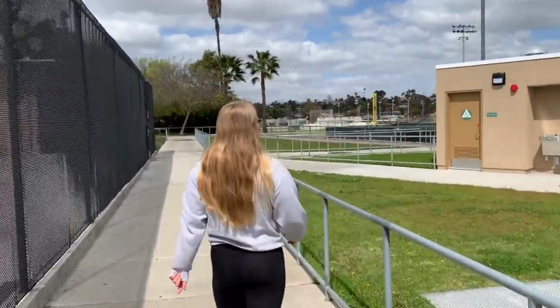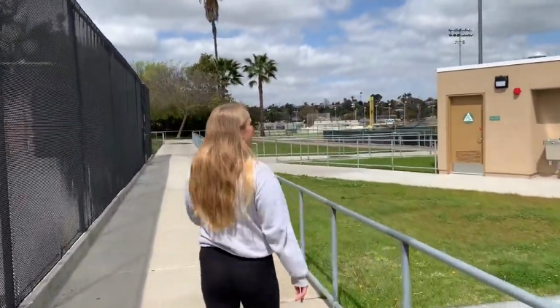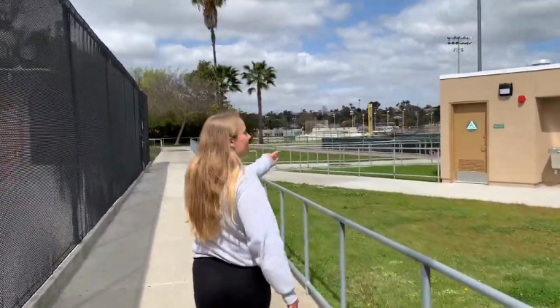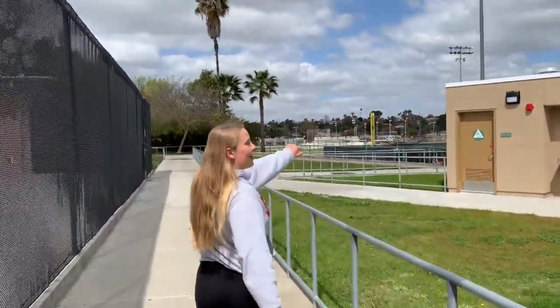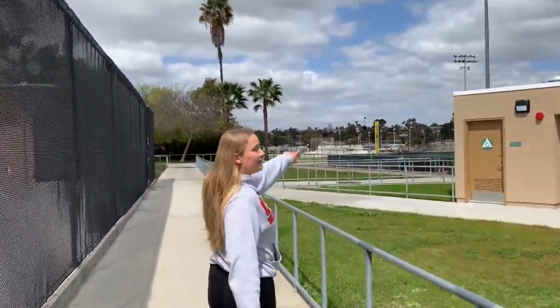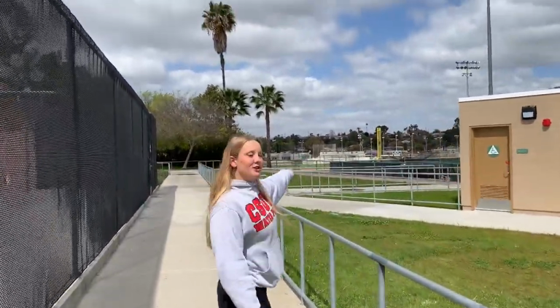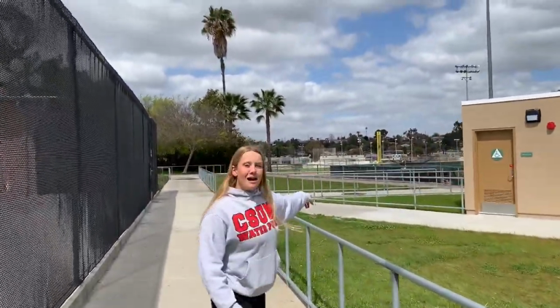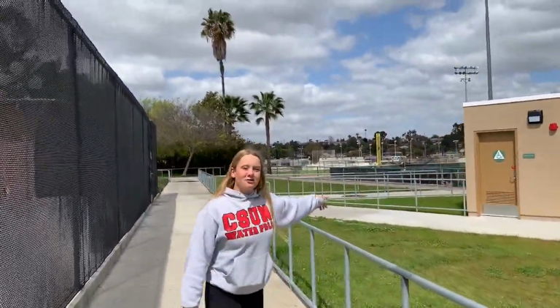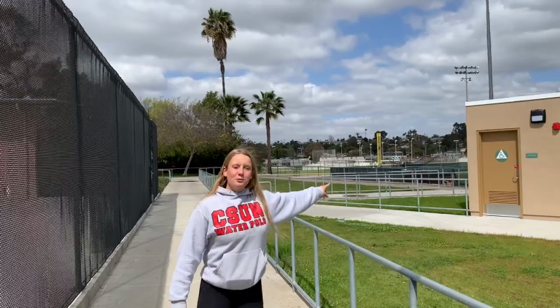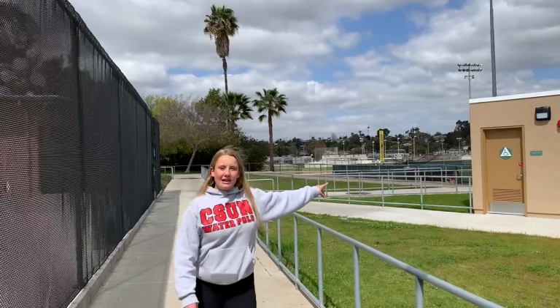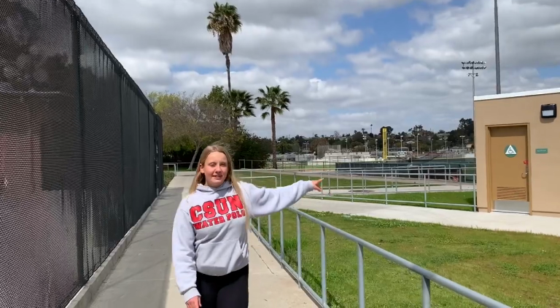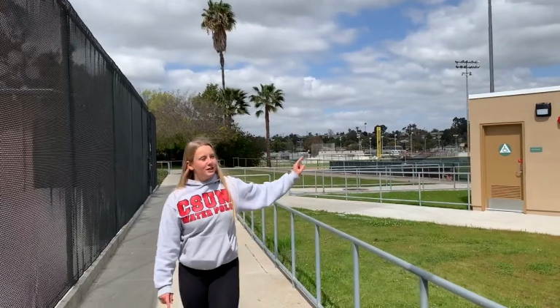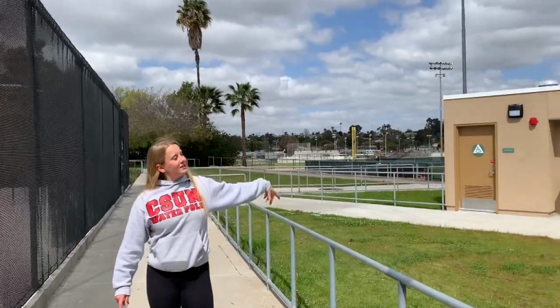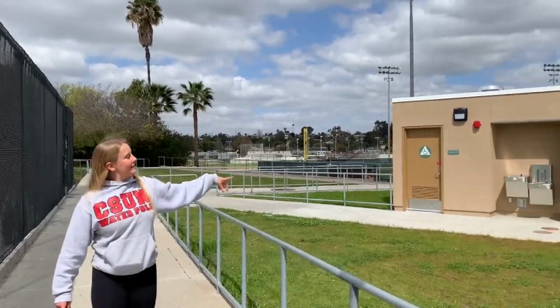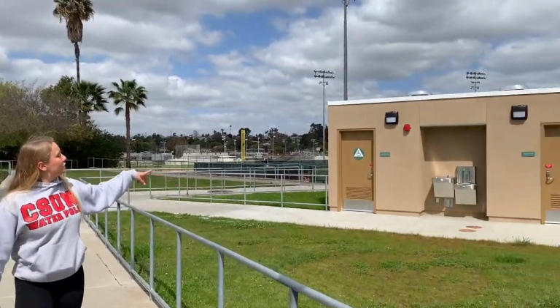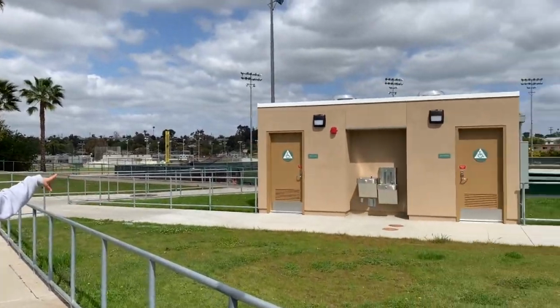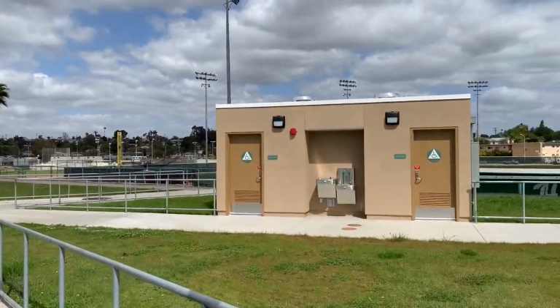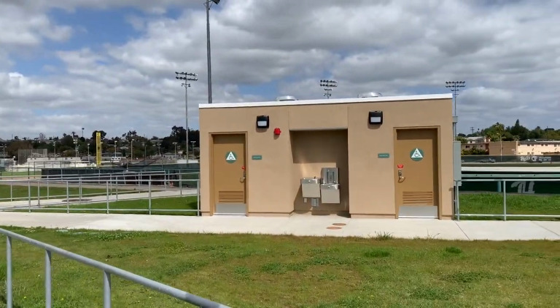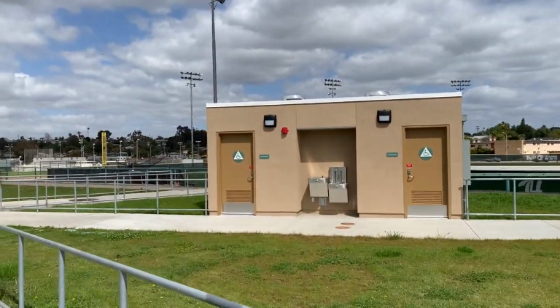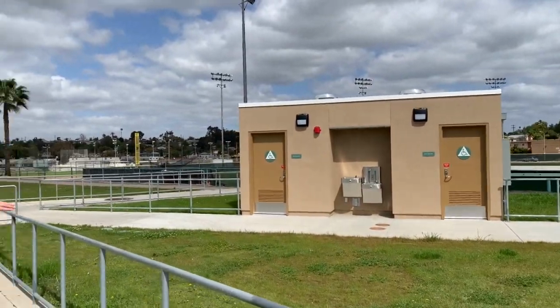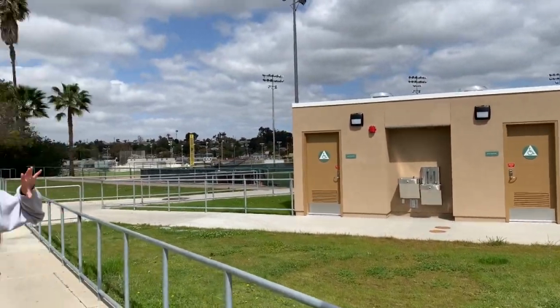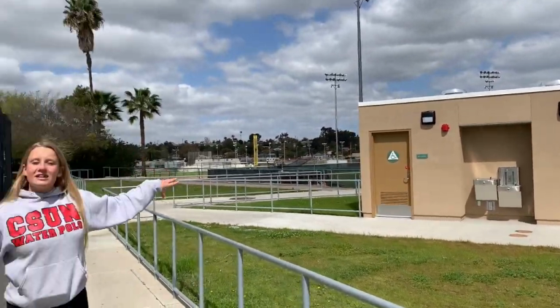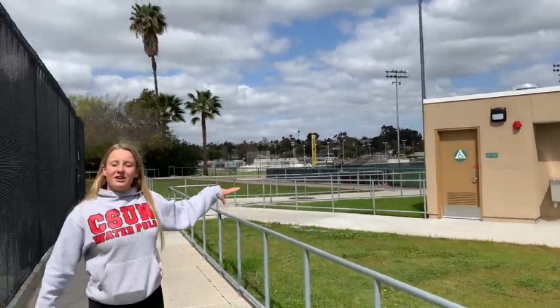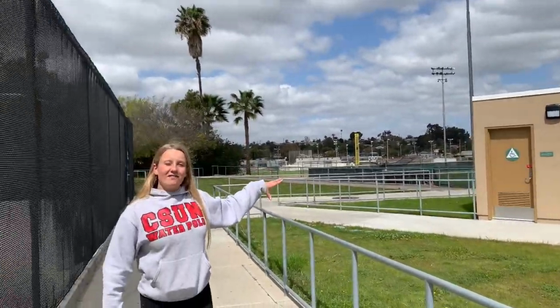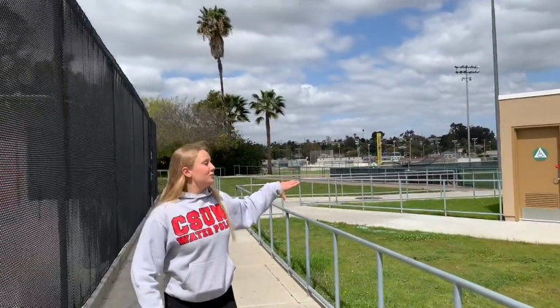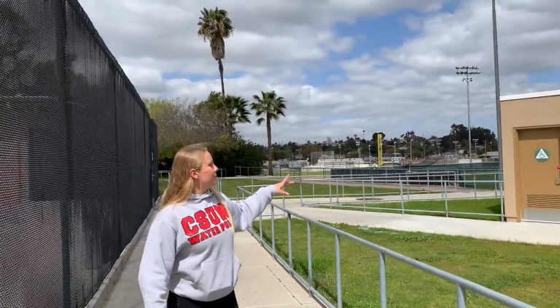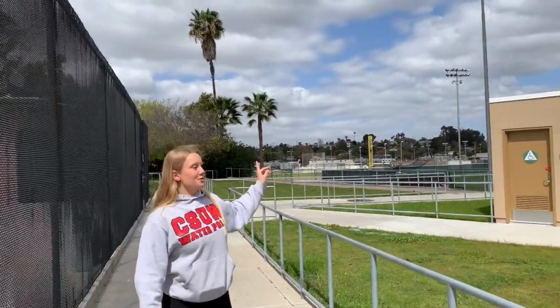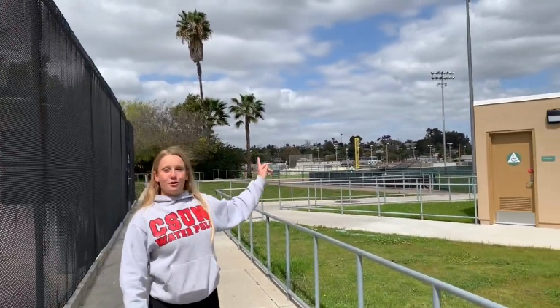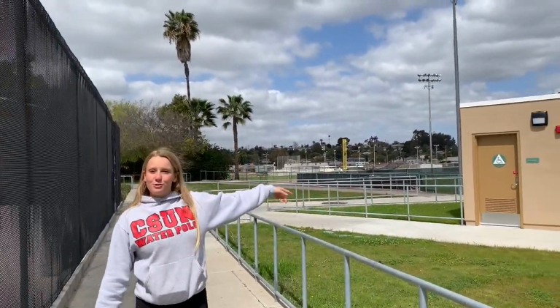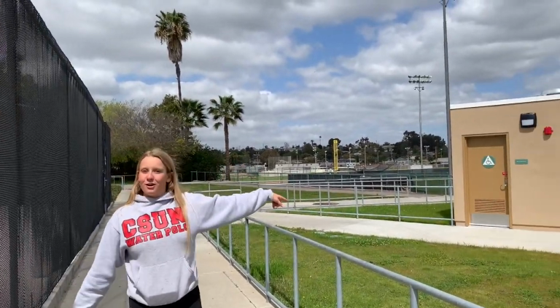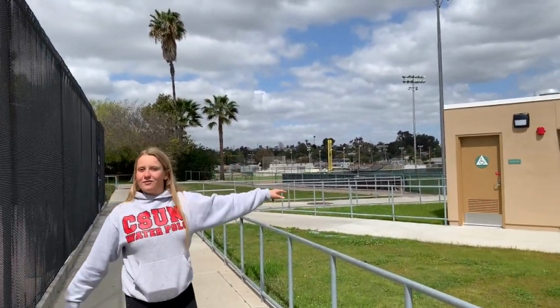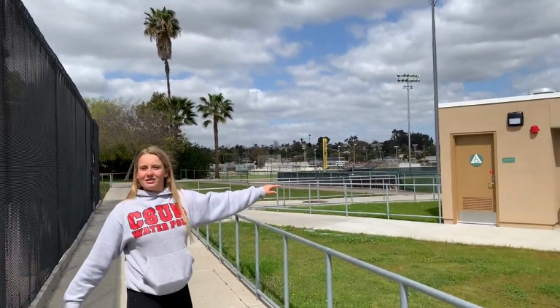These are the new bathrooms that they just installed. If you're in this area you have to use them, and there's also a water fountain.